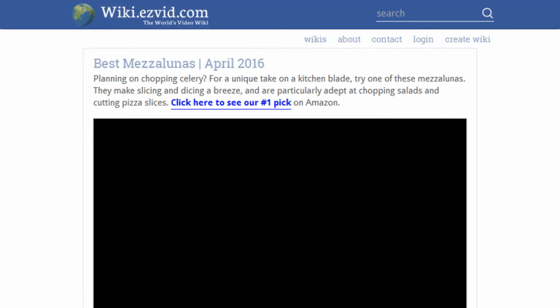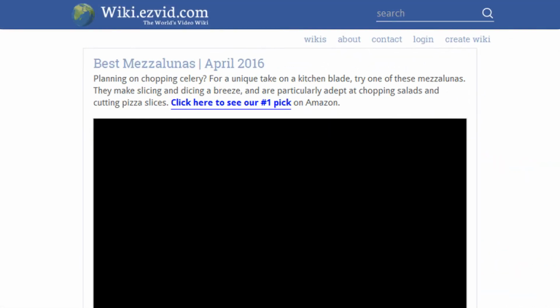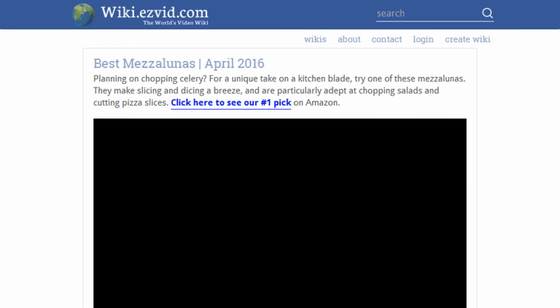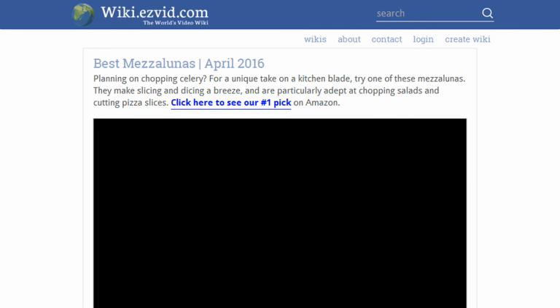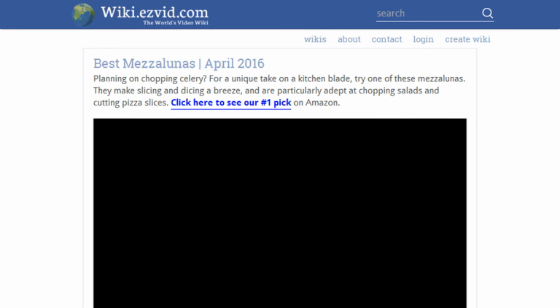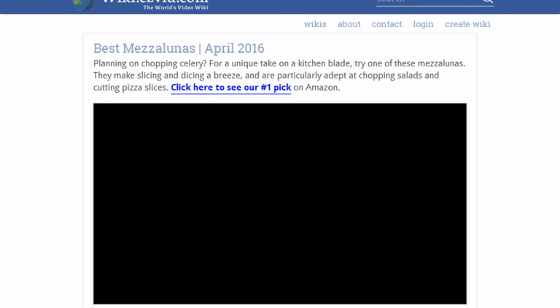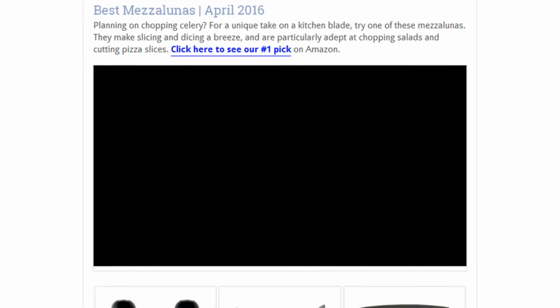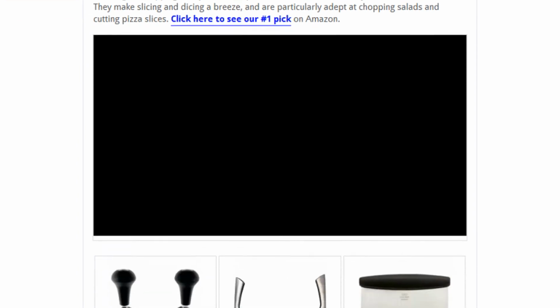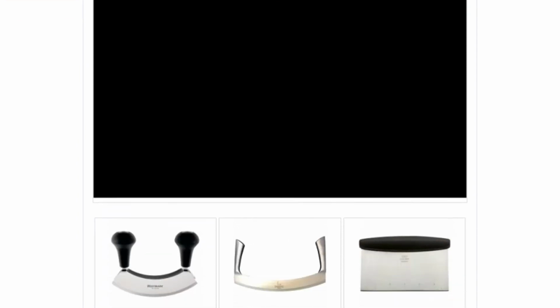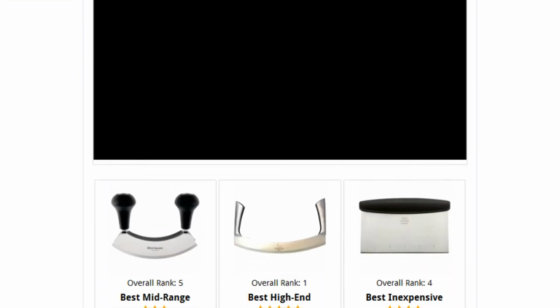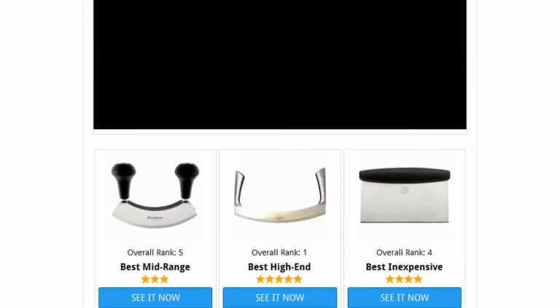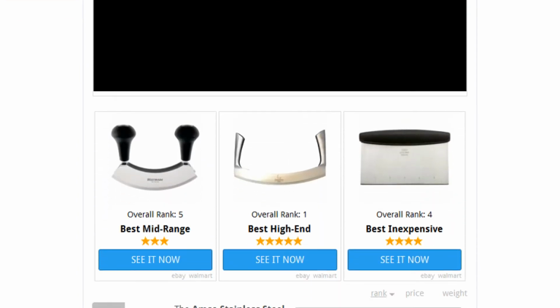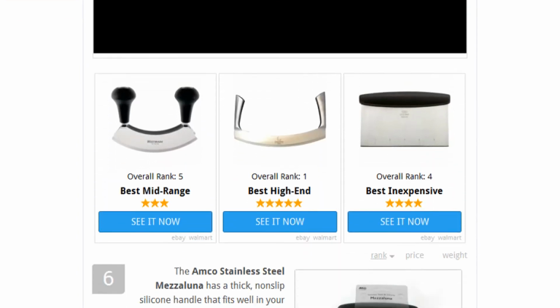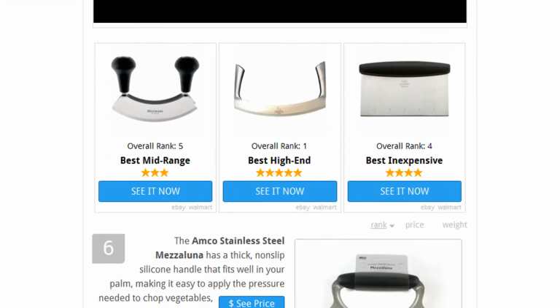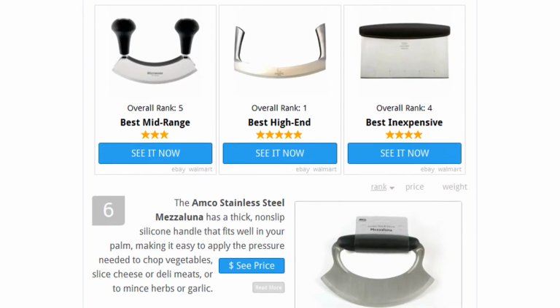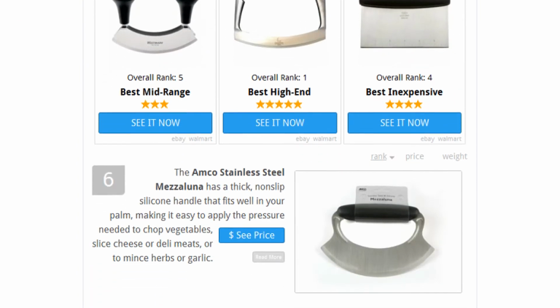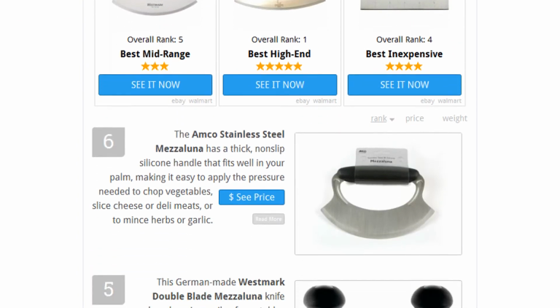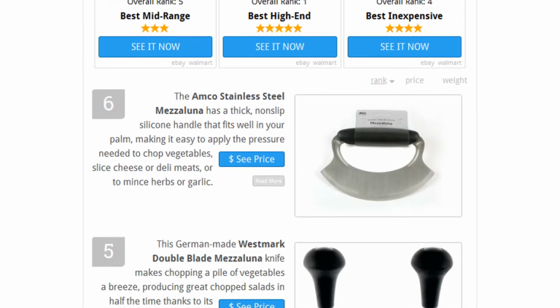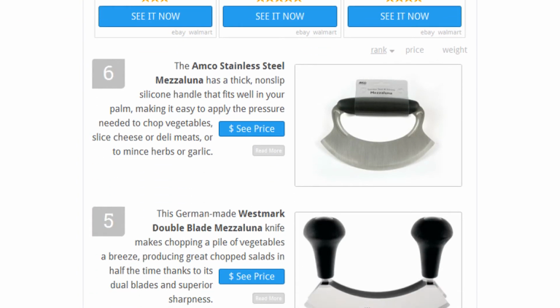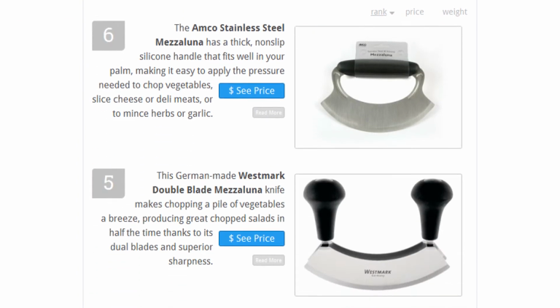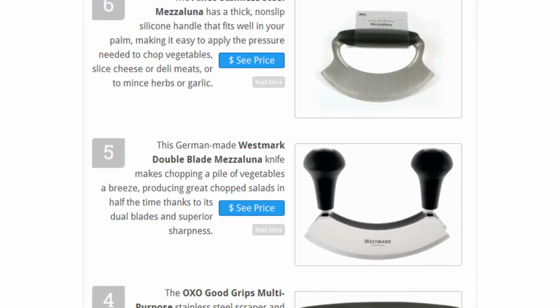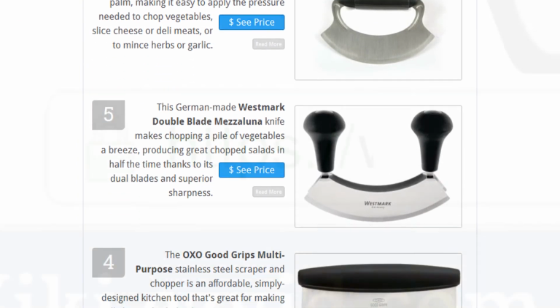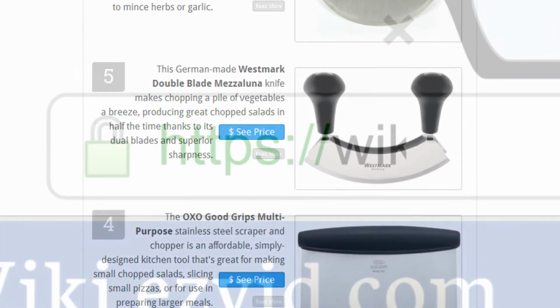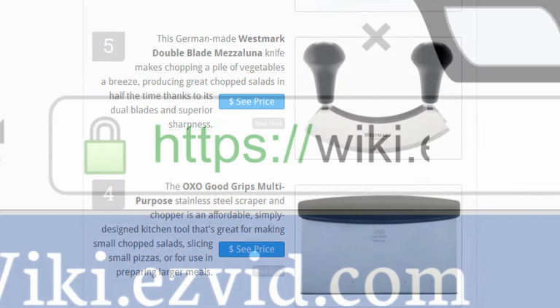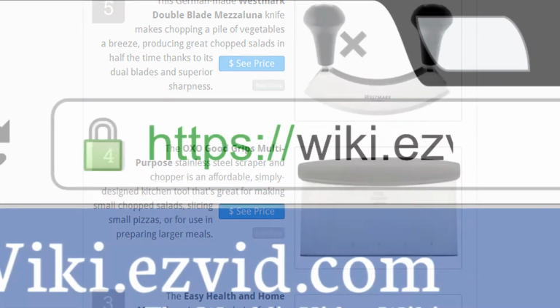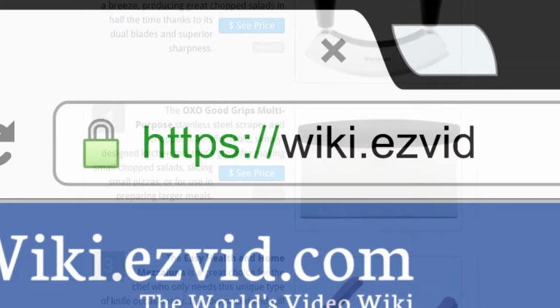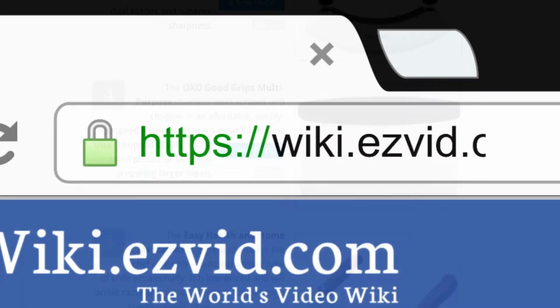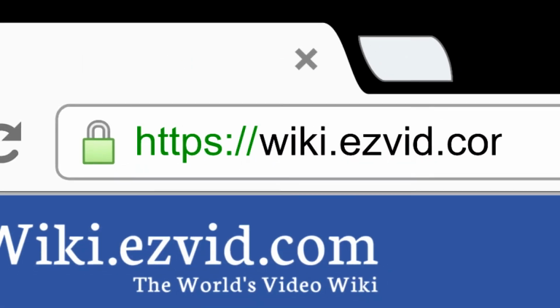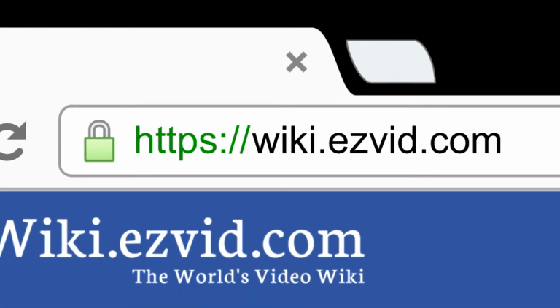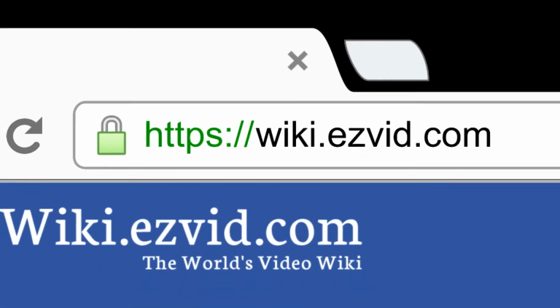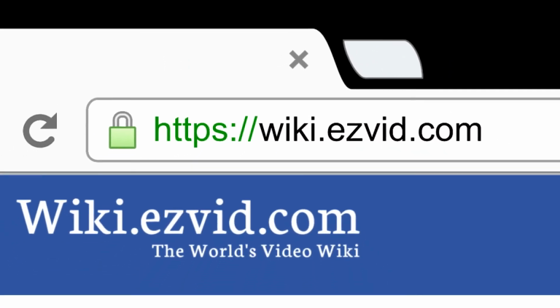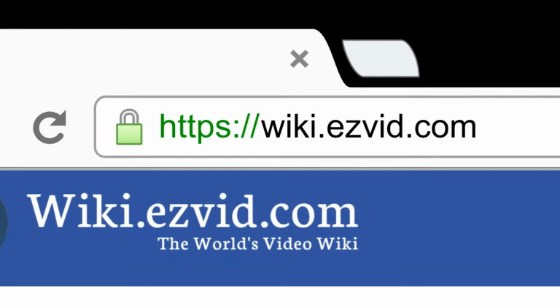To see all this stuff, go to wiki.easyvid.com and search for Mezzalunas or click beneath this video.